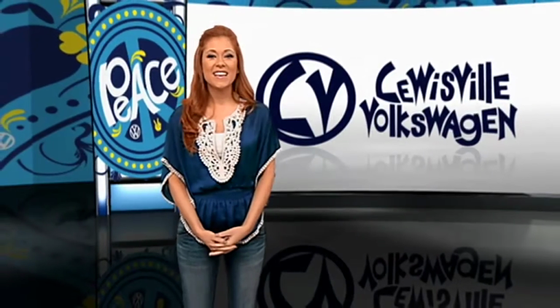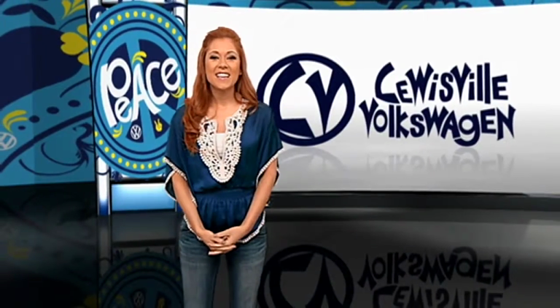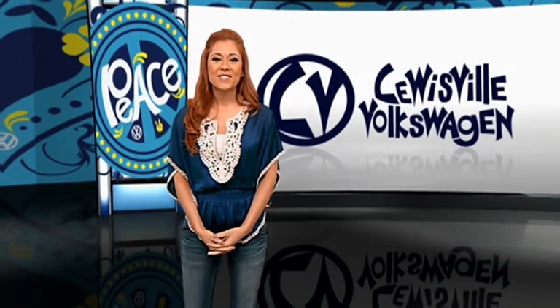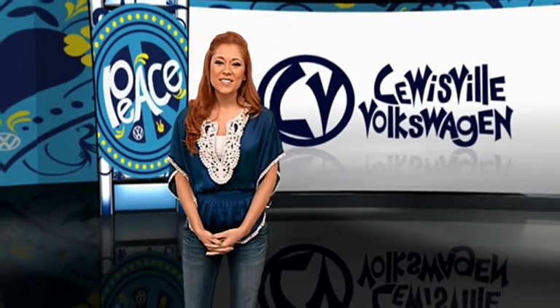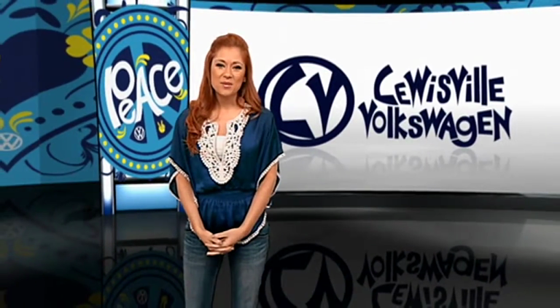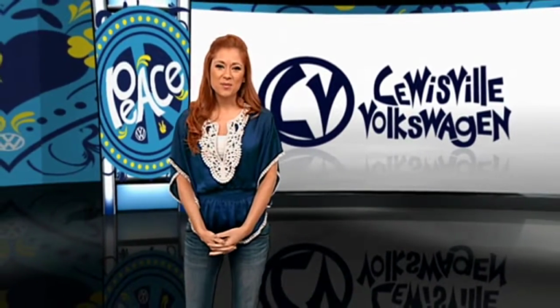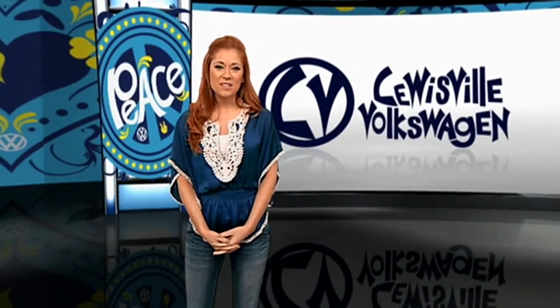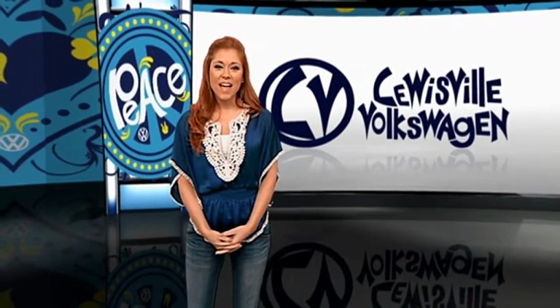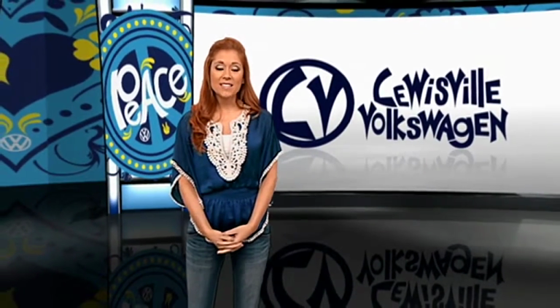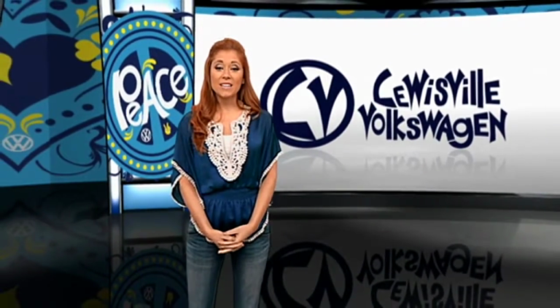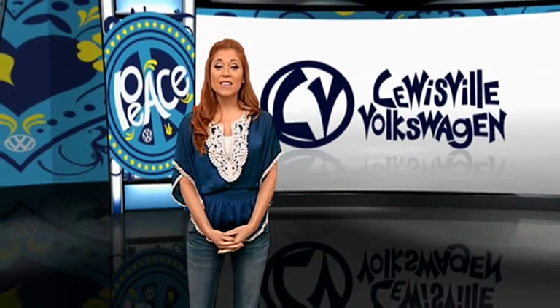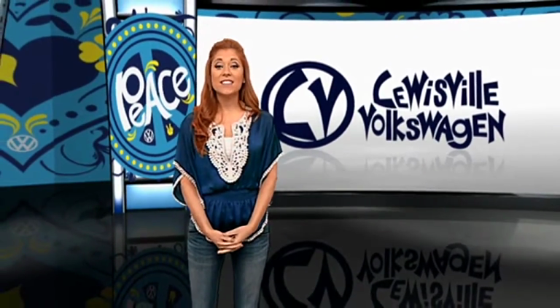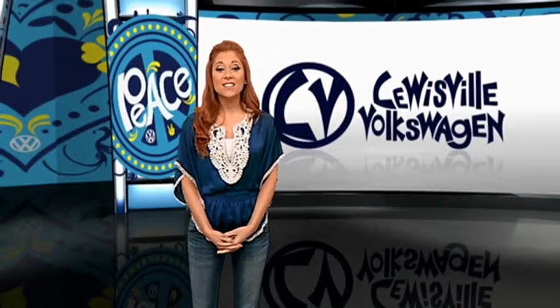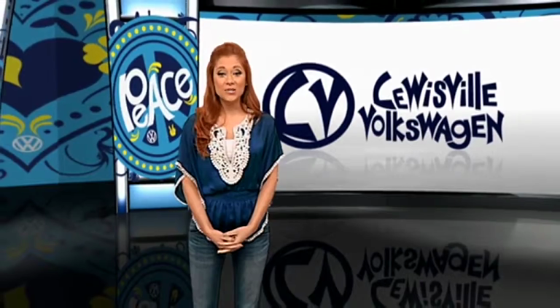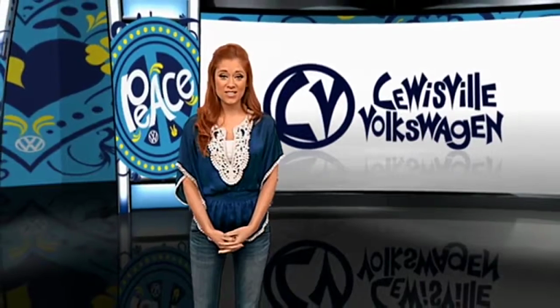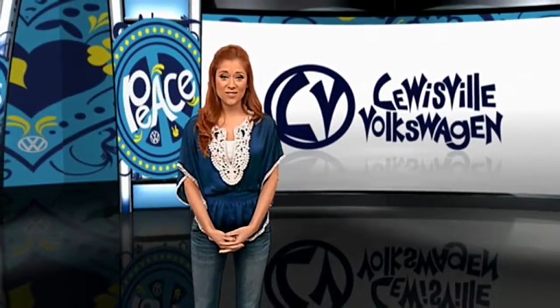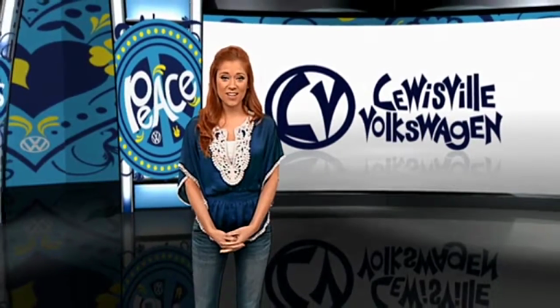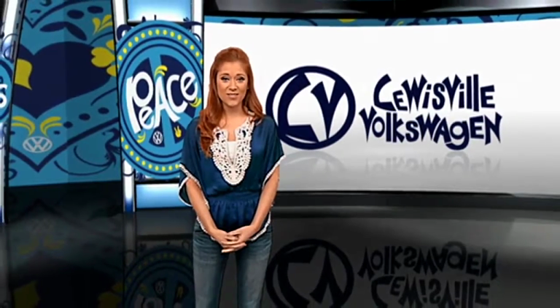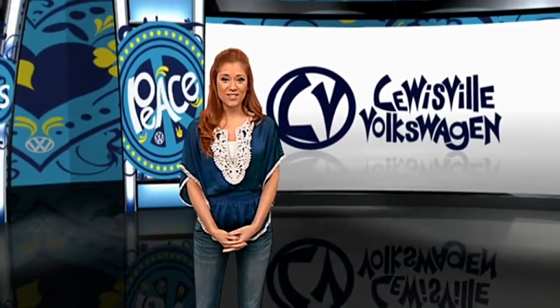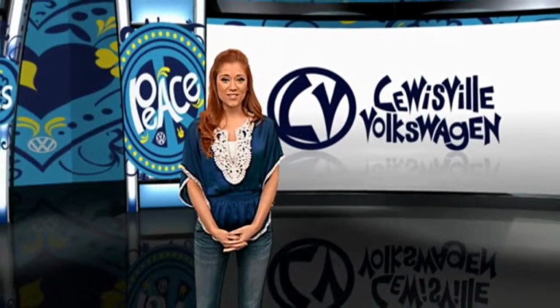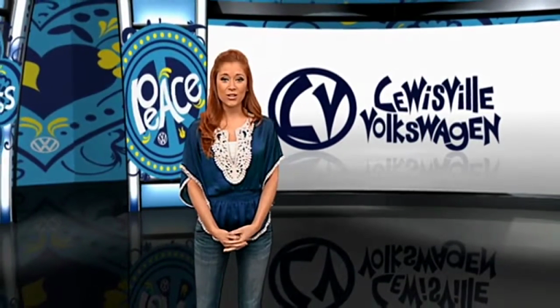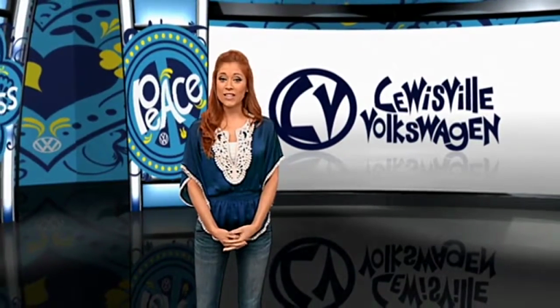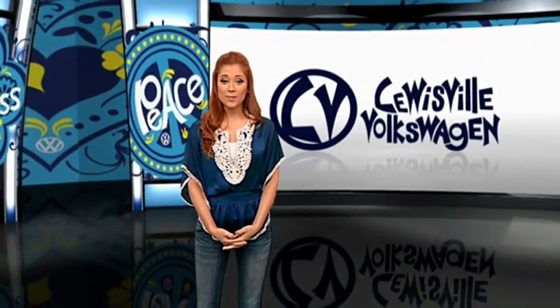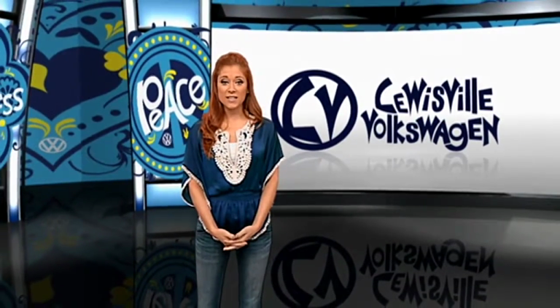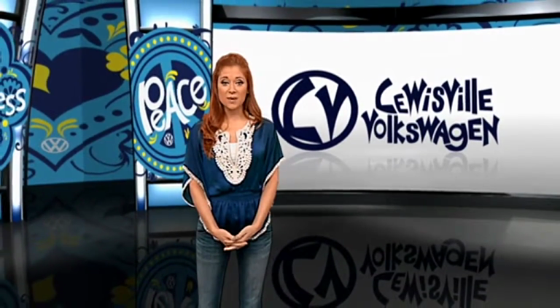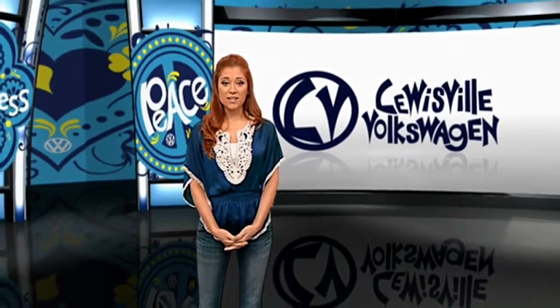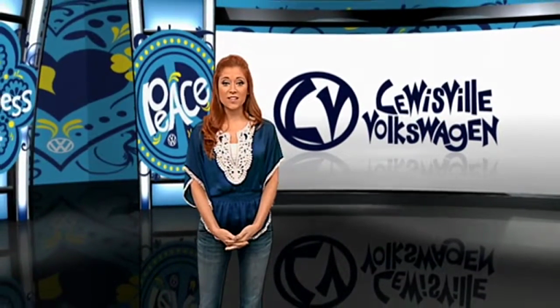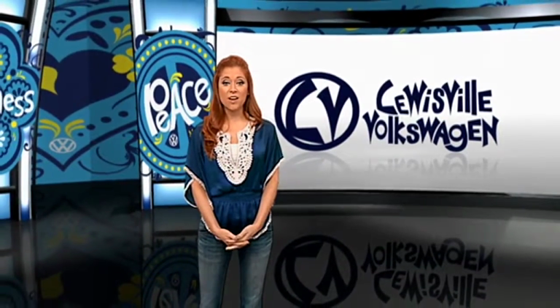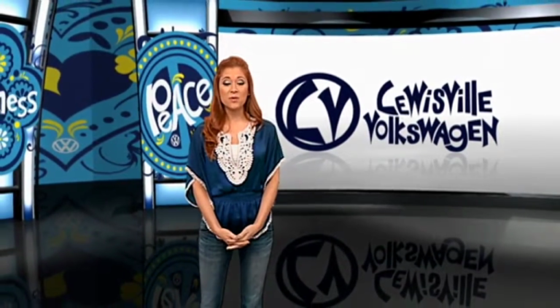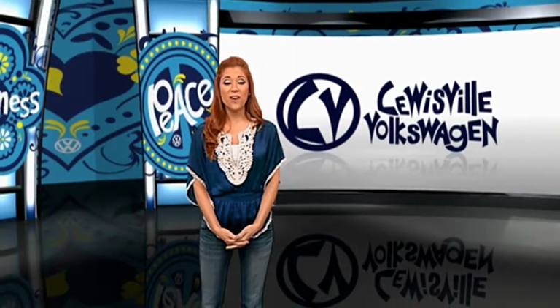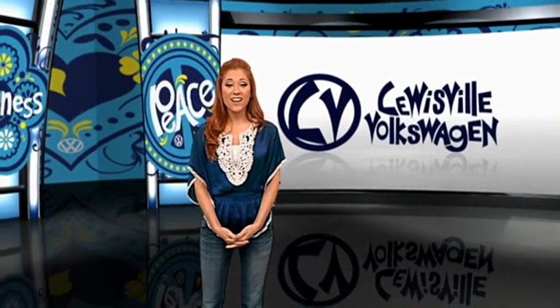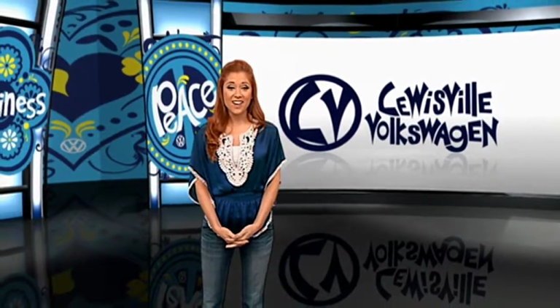The VW Beetle has and continues to defy conventions, earning its place amongst the automotive icons.